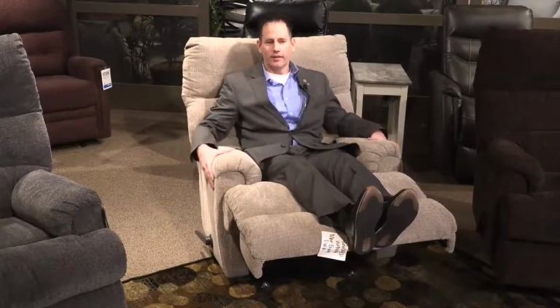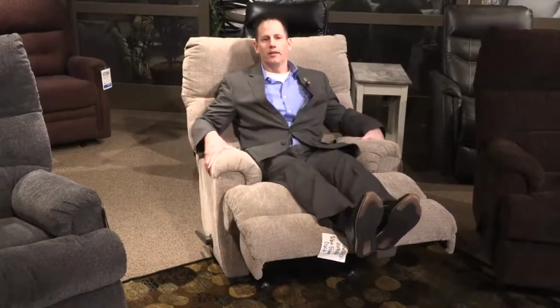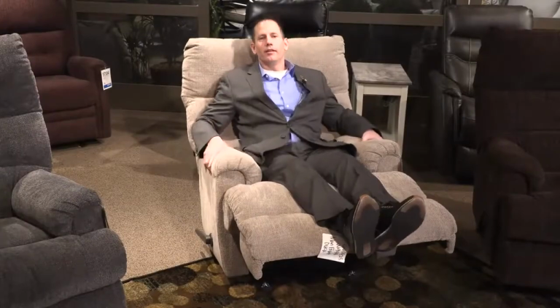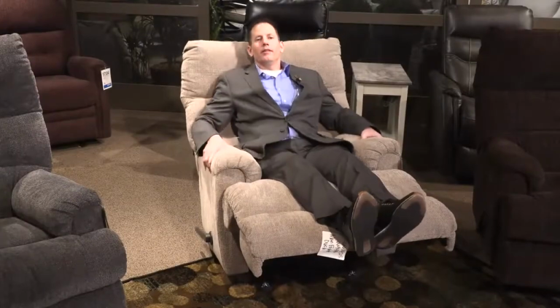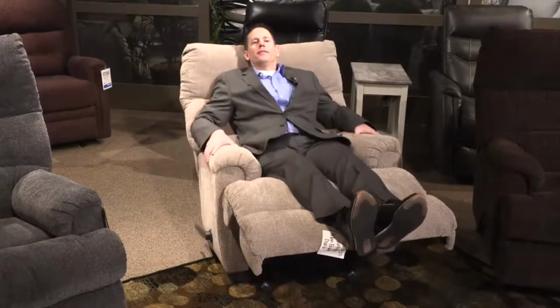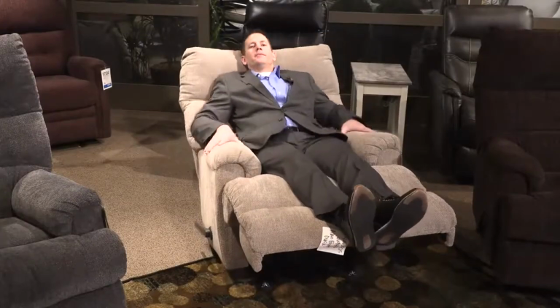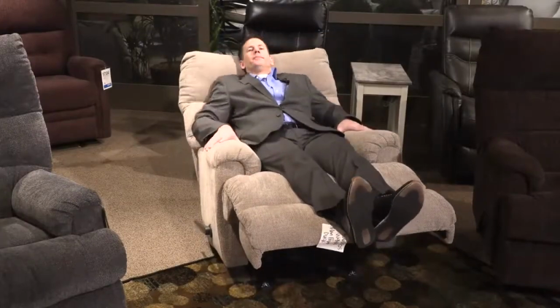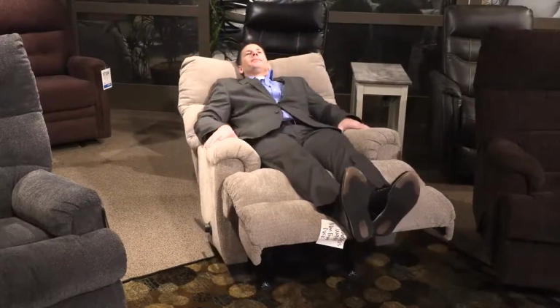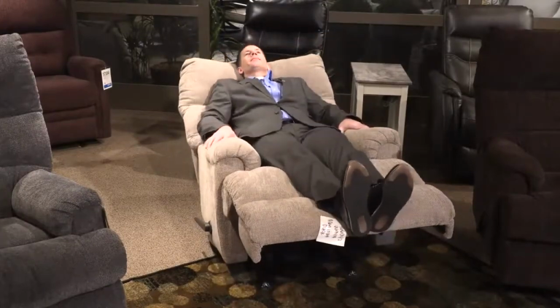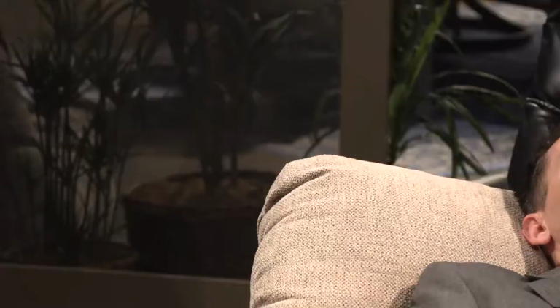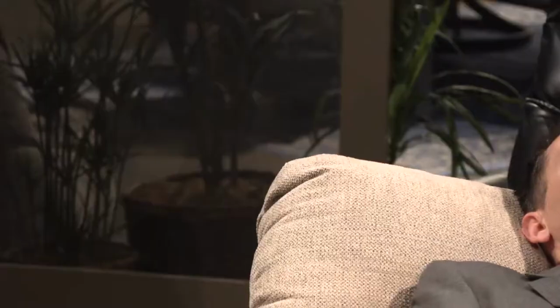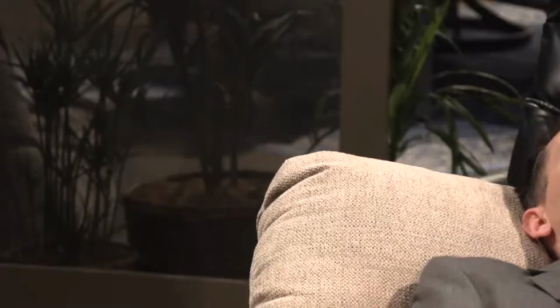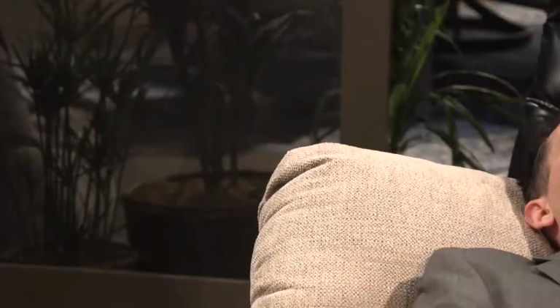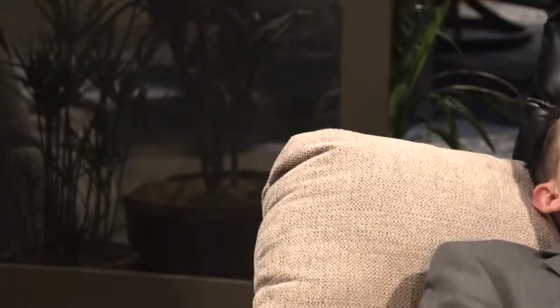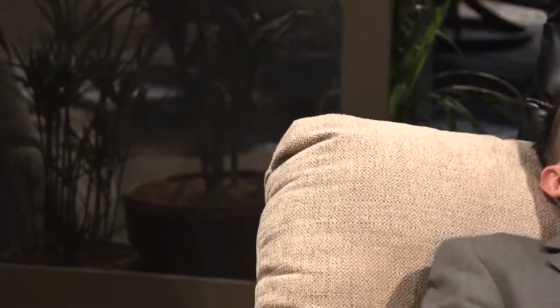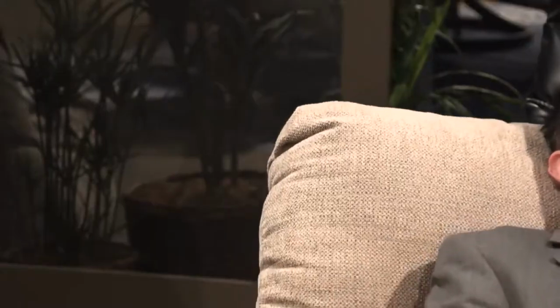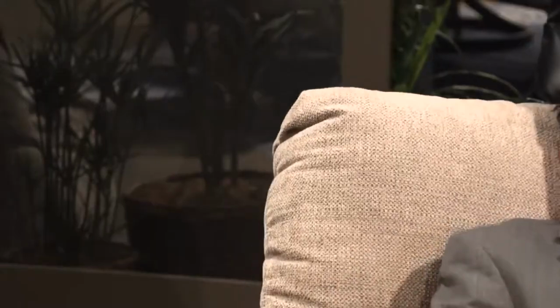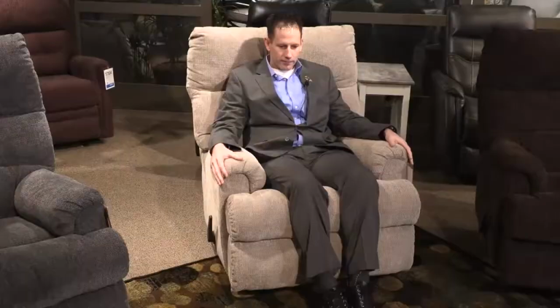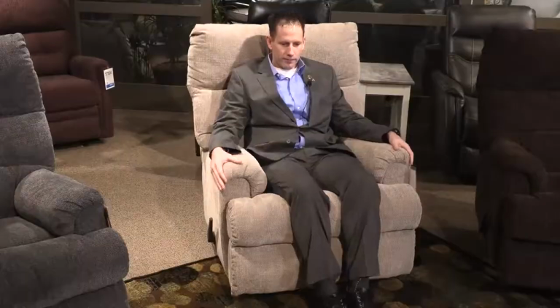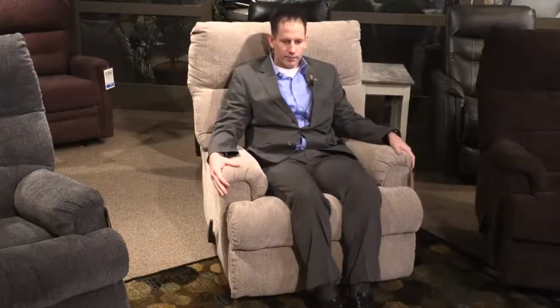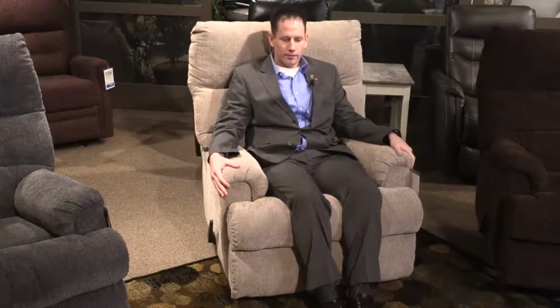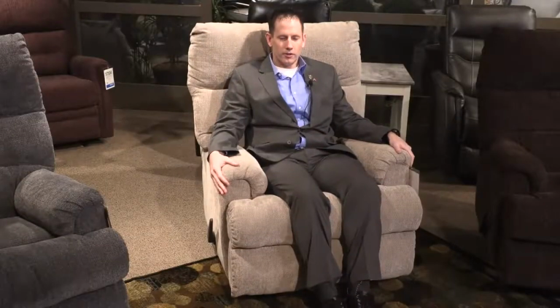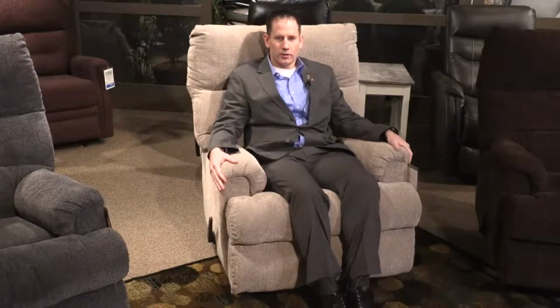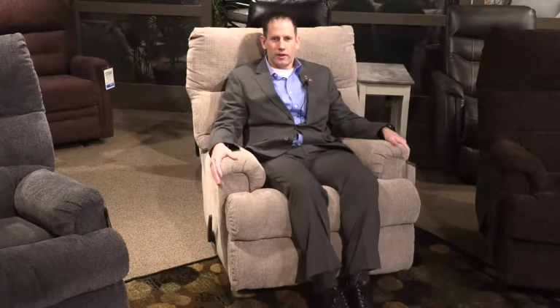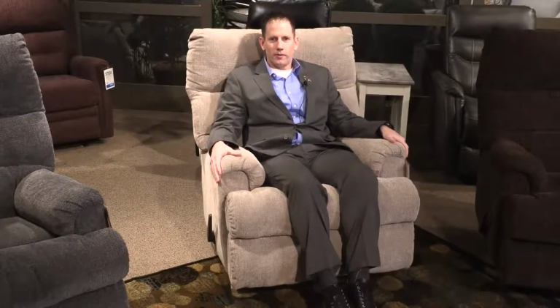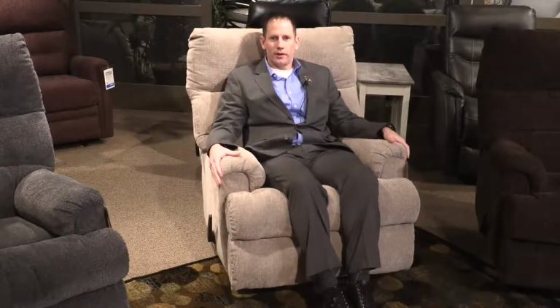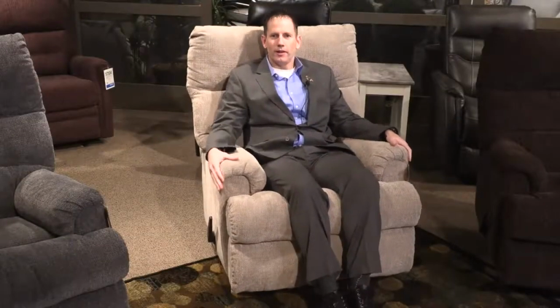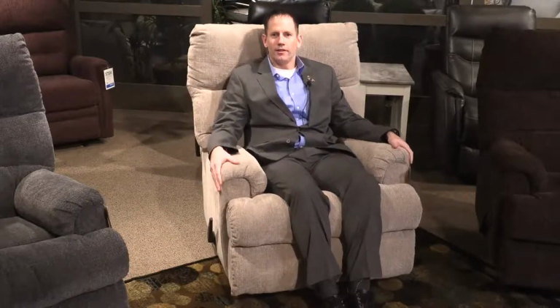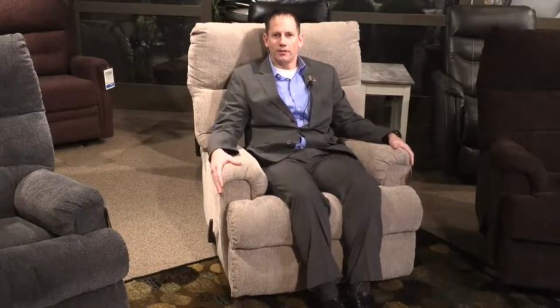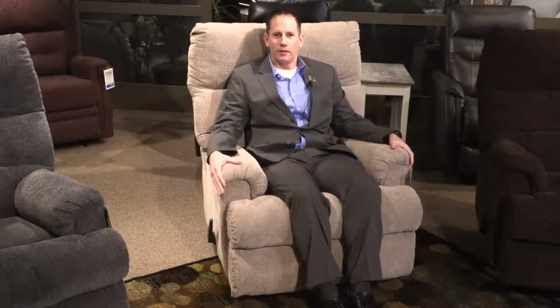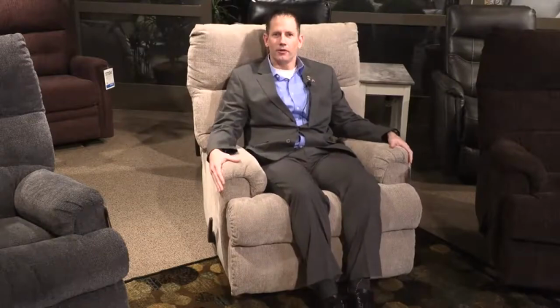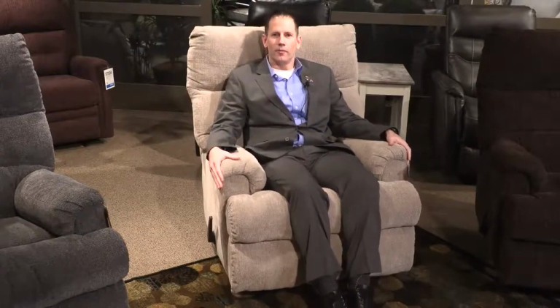This recliner would make a great addition to anyone's home.